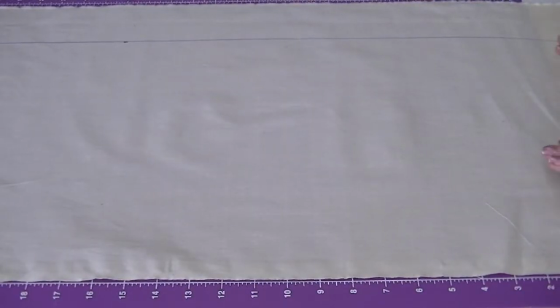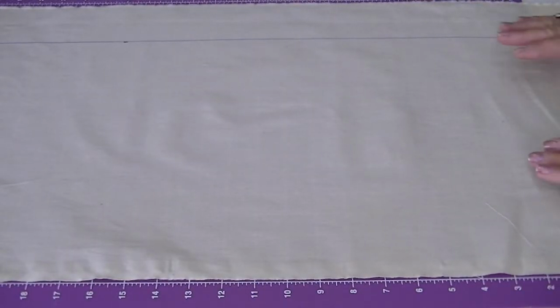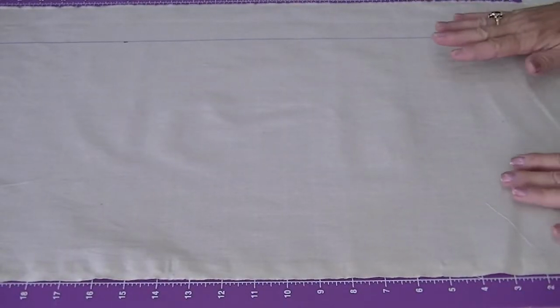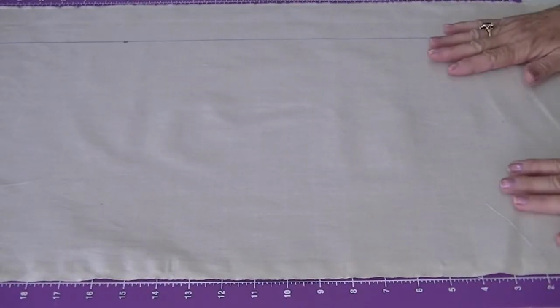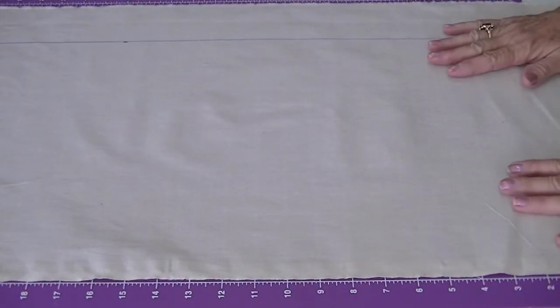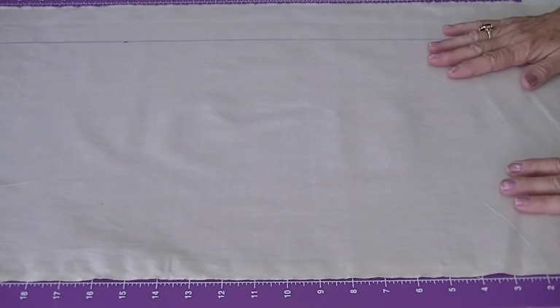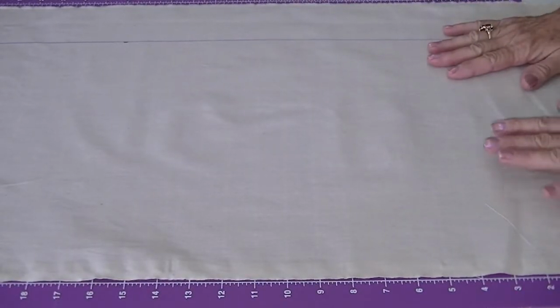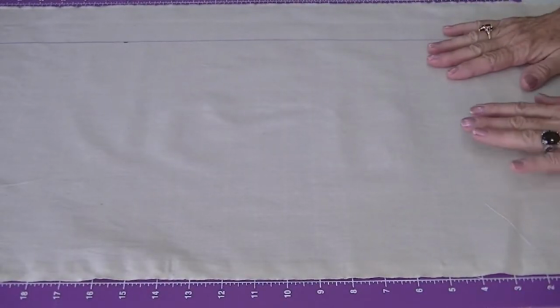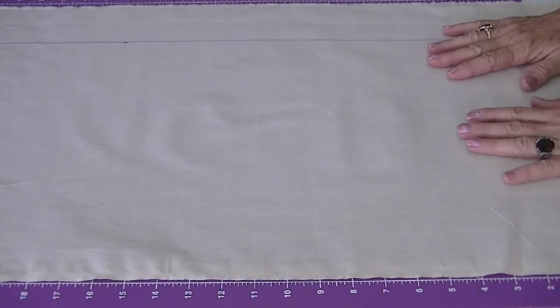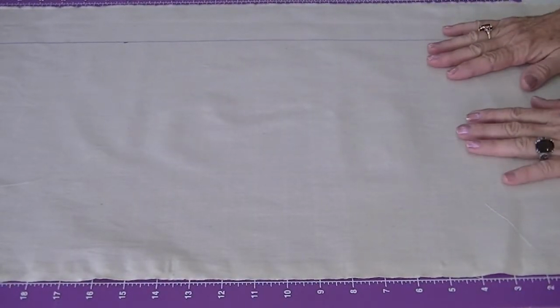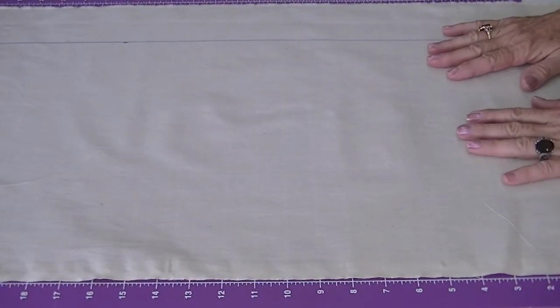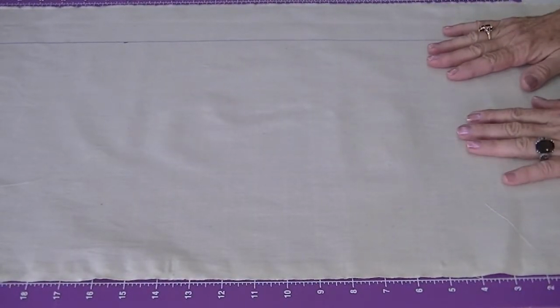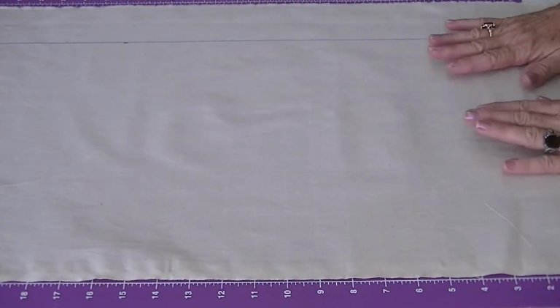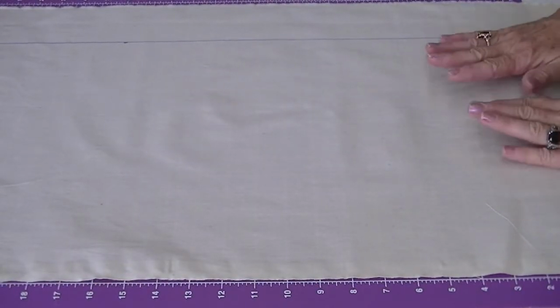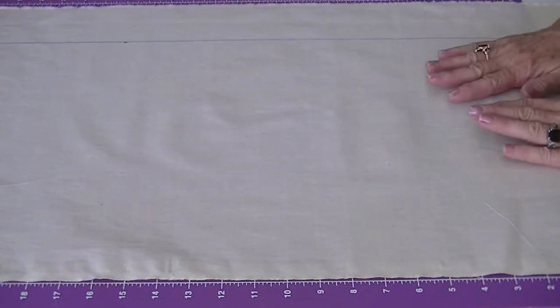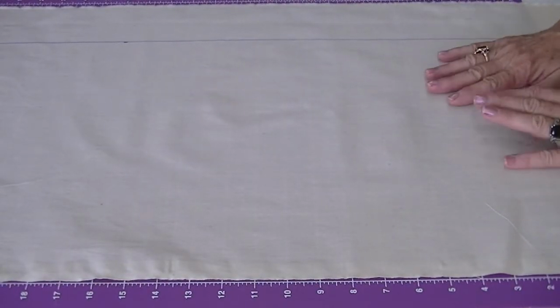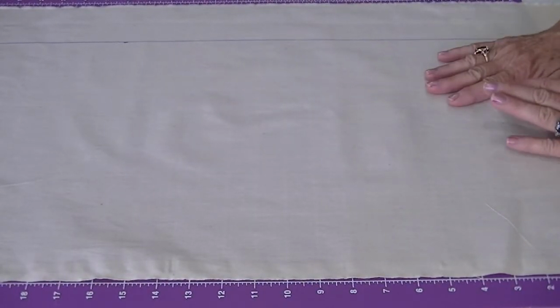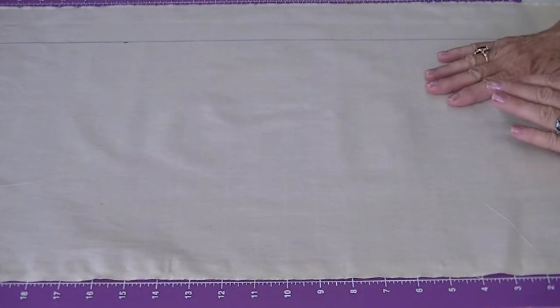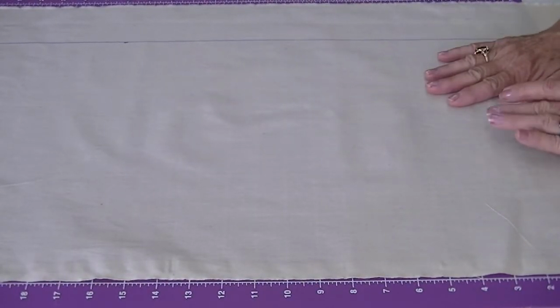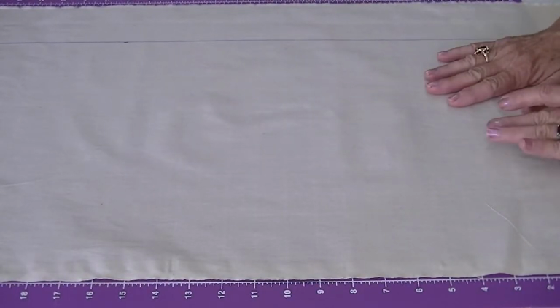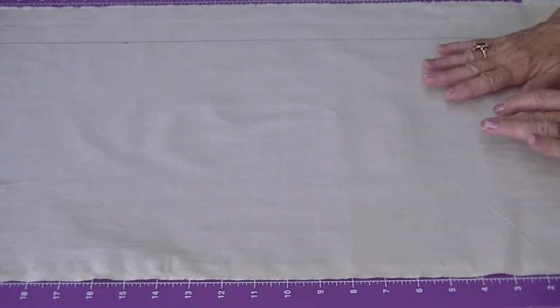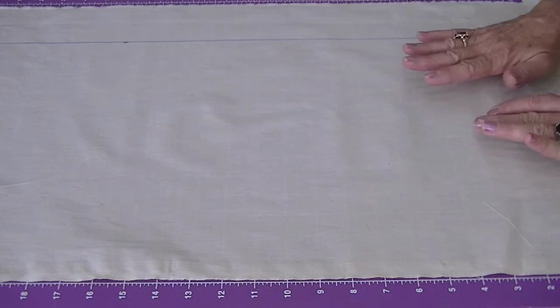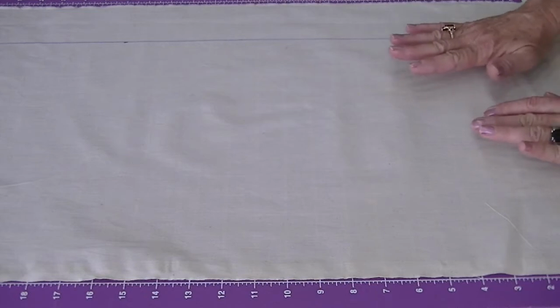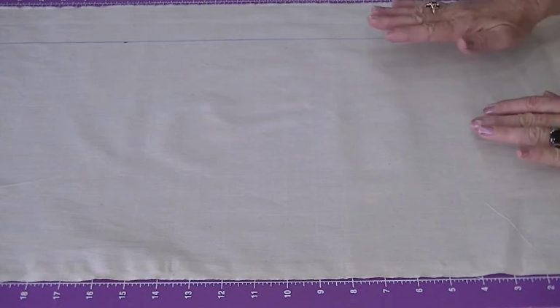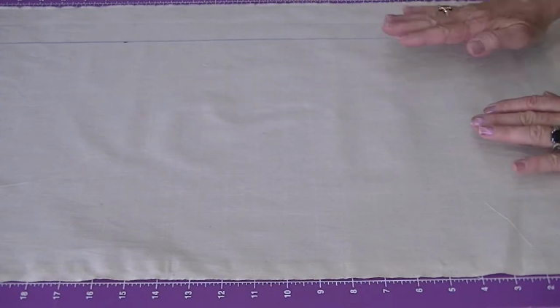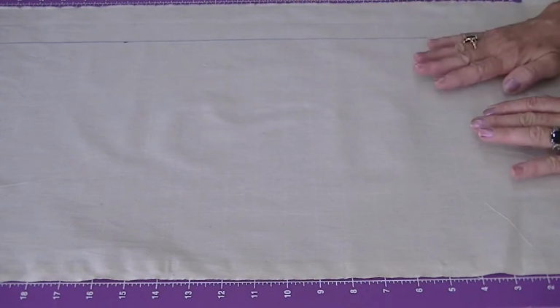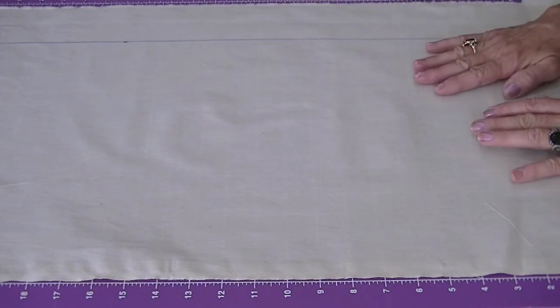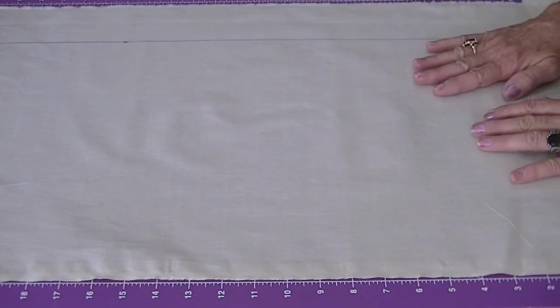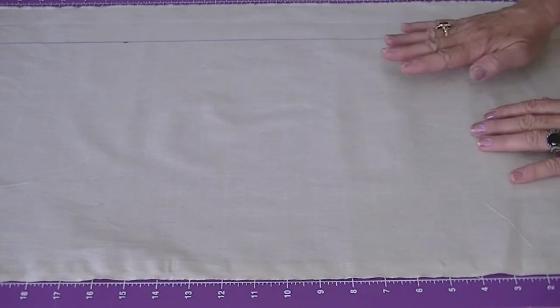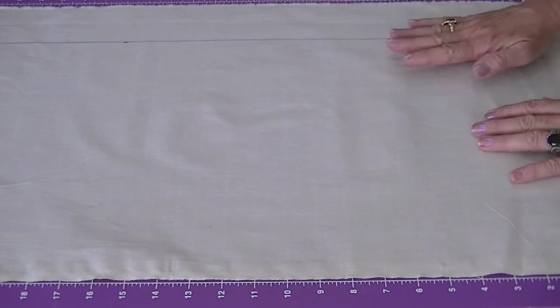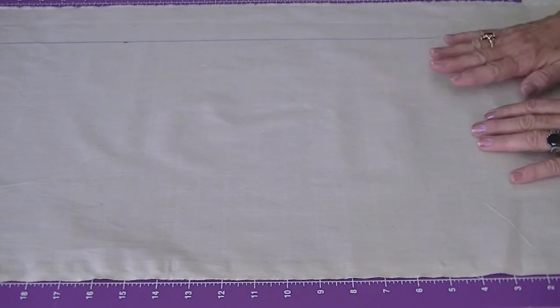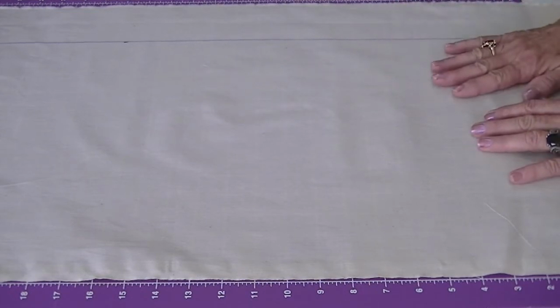Welcome to Sew with Monty. Today I want to show you how to drape a lapel and a collar.